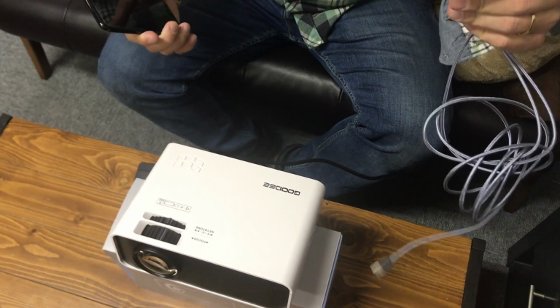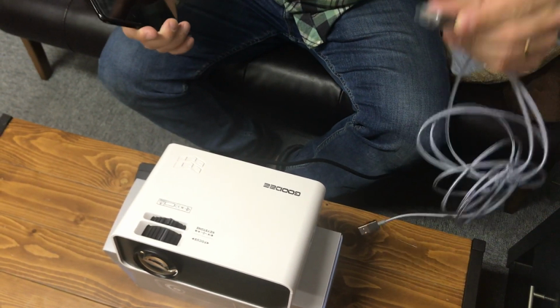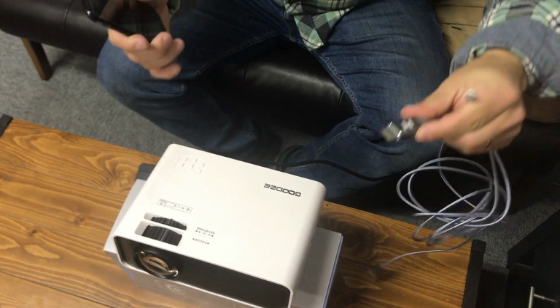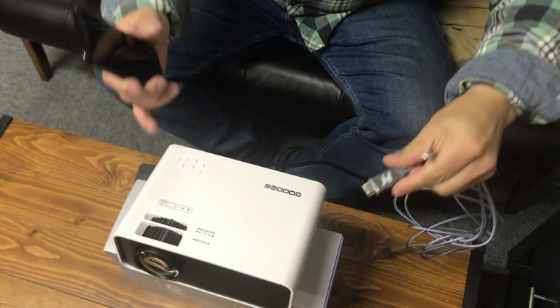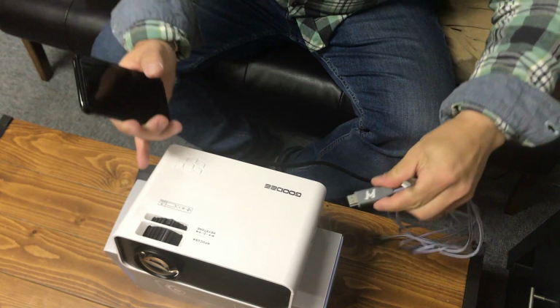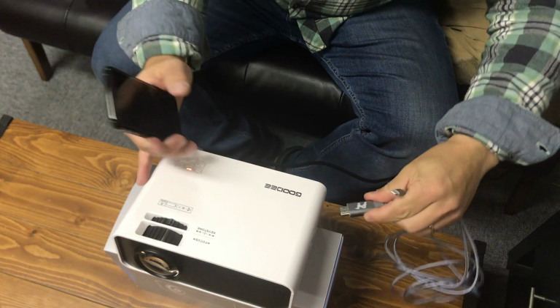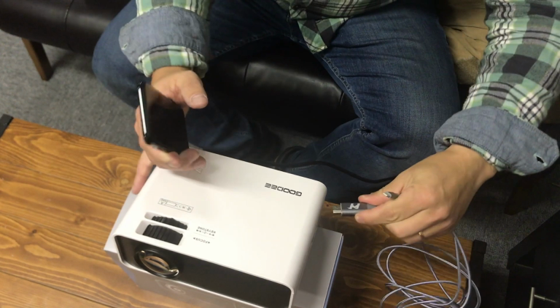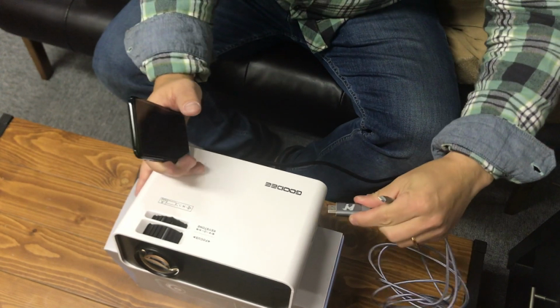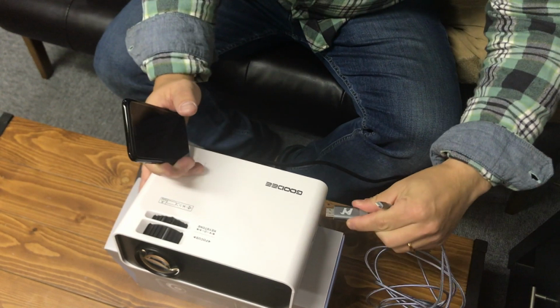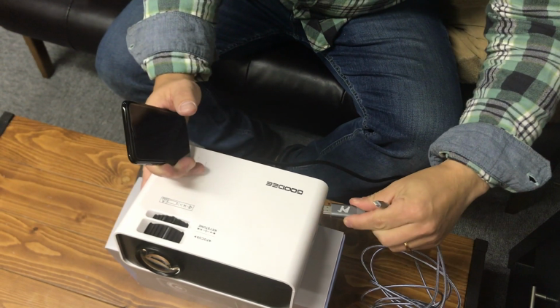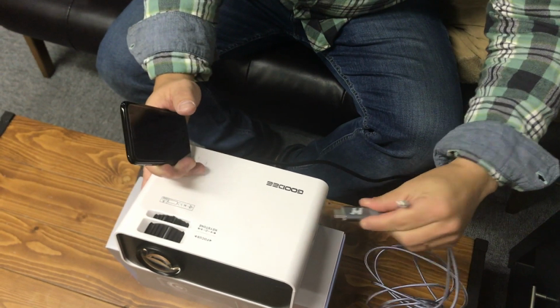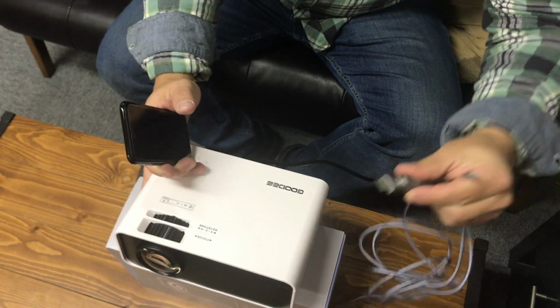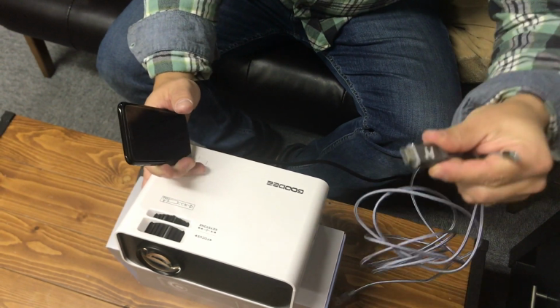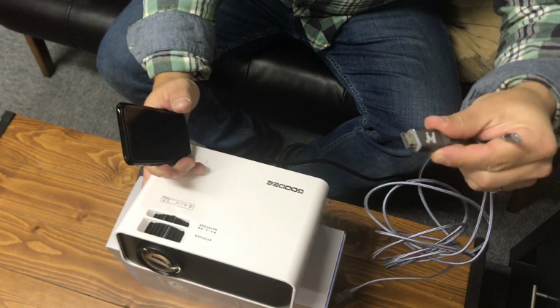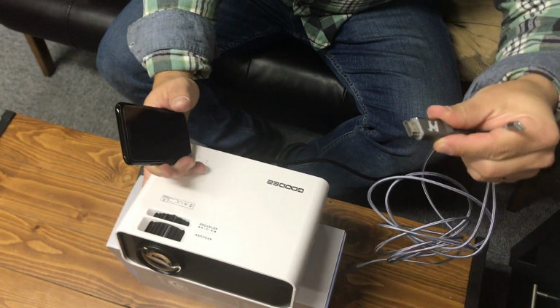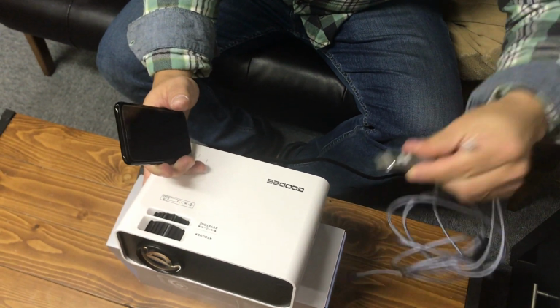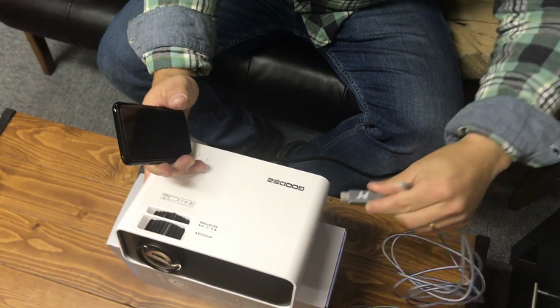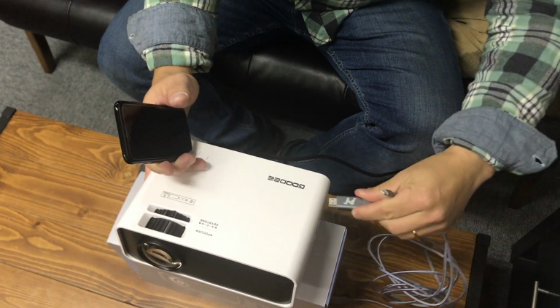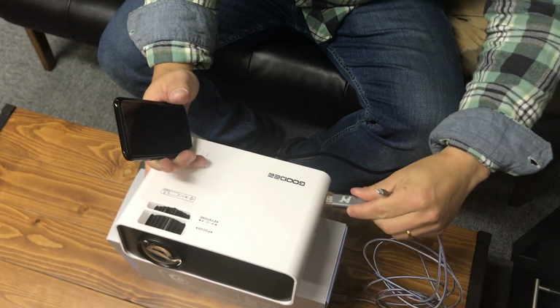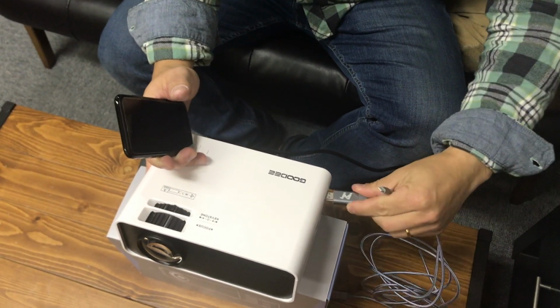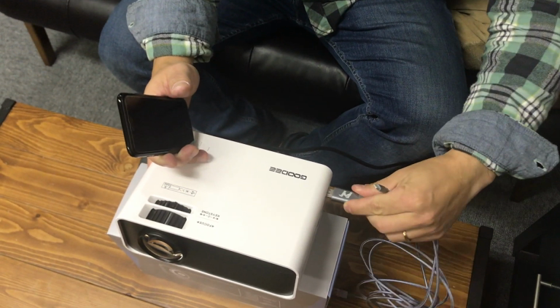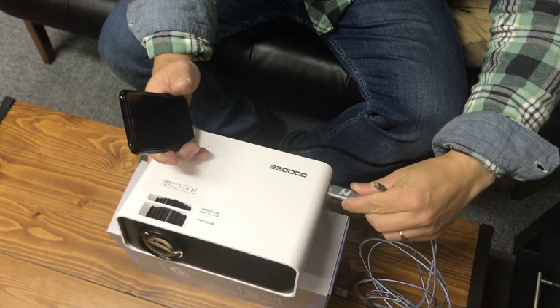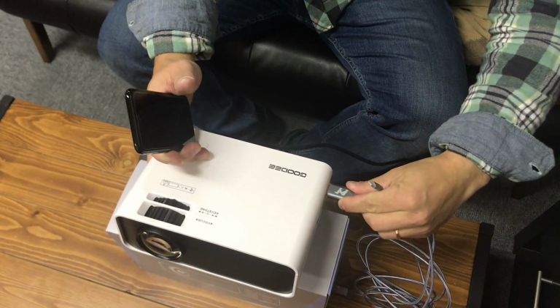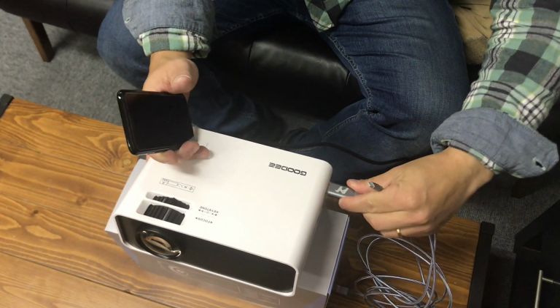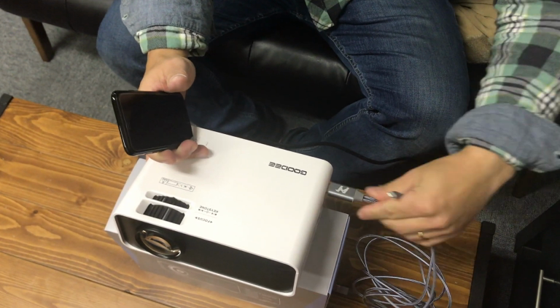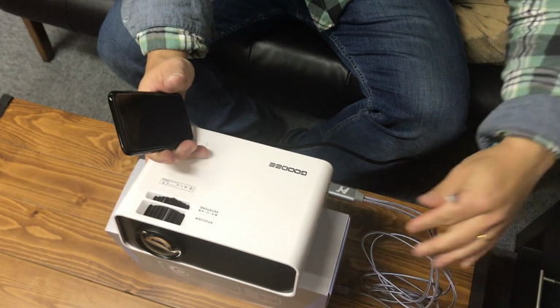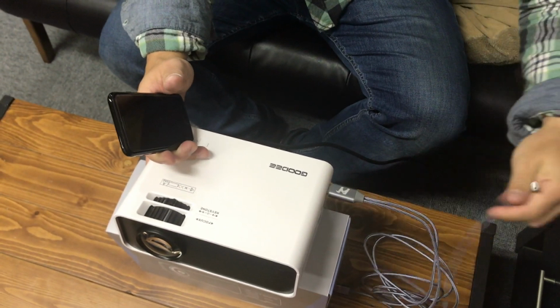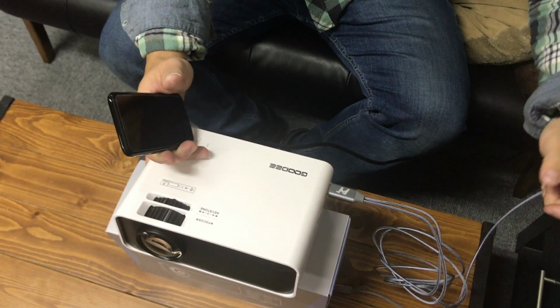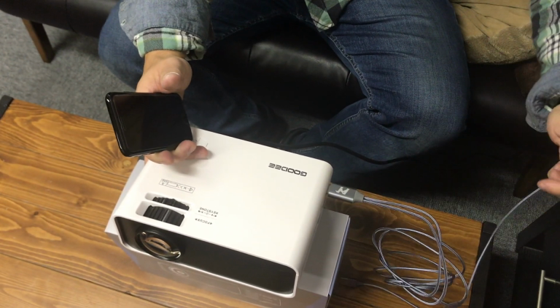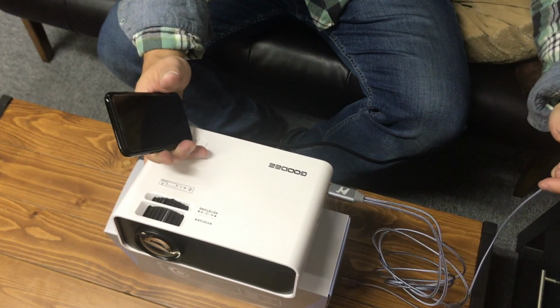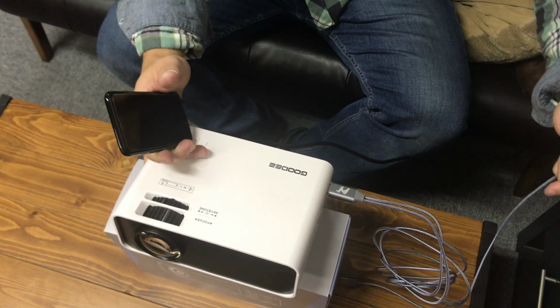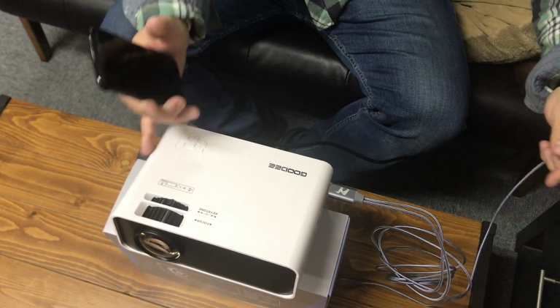Please, first of all, connect the HDMI cable in the HDMI port.